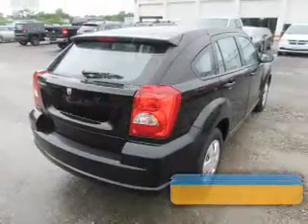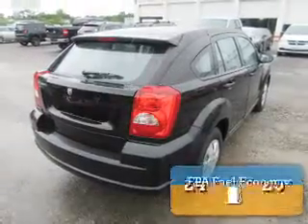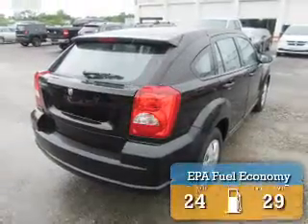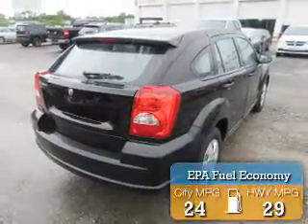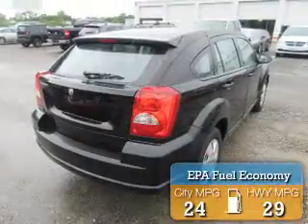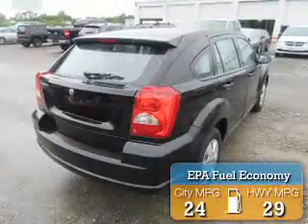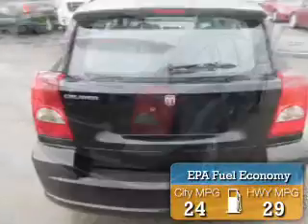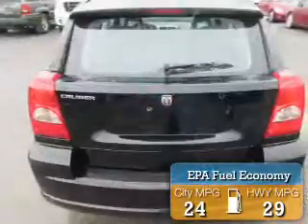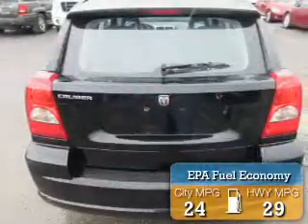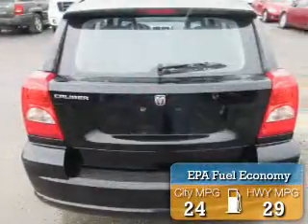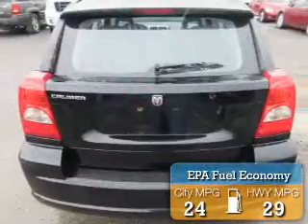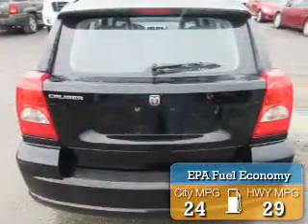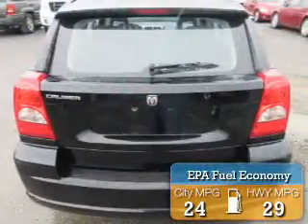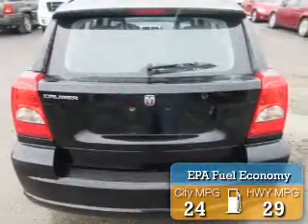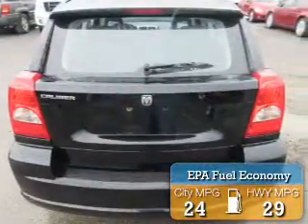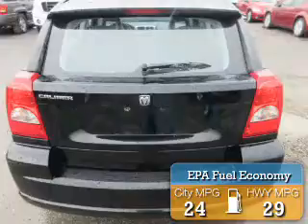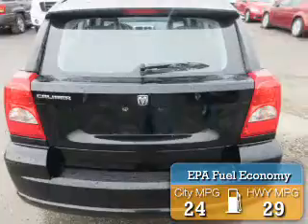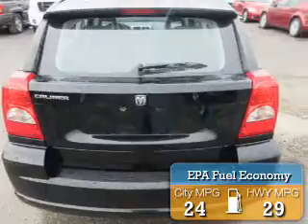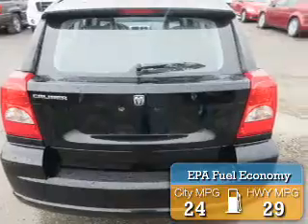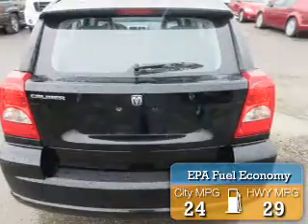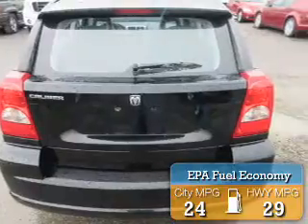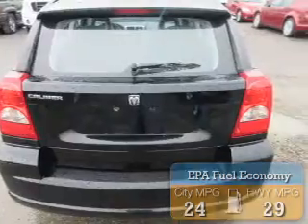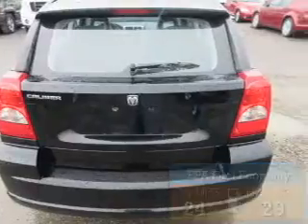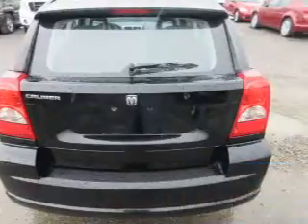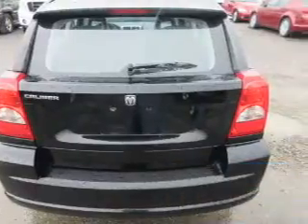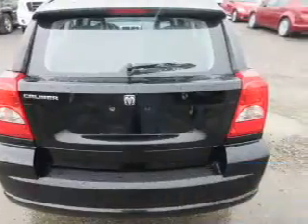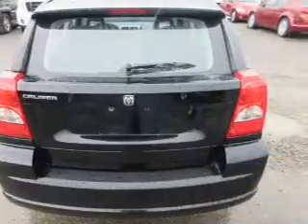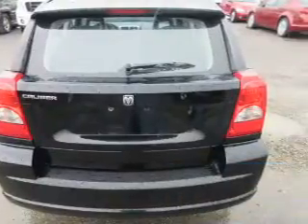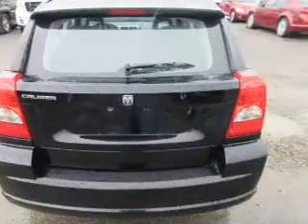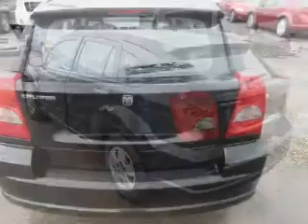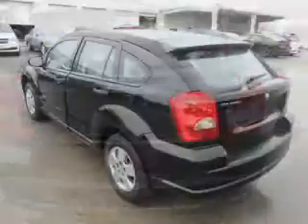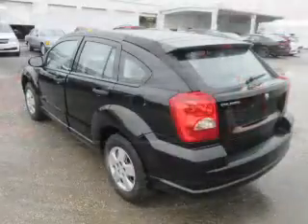Great fuel efficiency saves you money by requiring fewer trips to the gas station. The features include independent suspension.